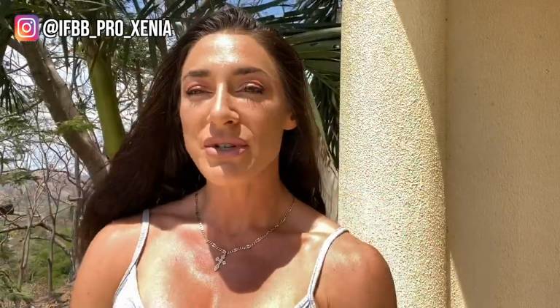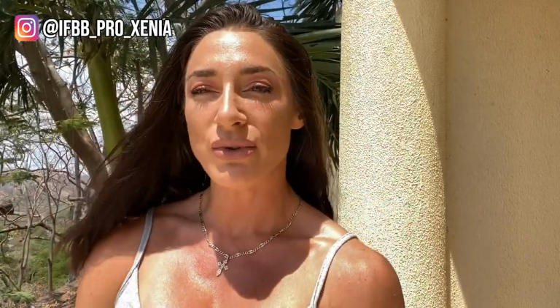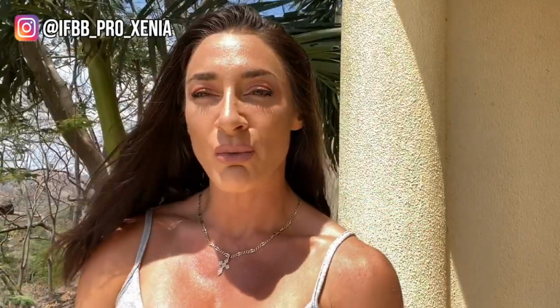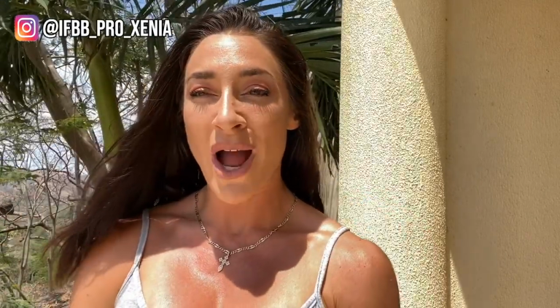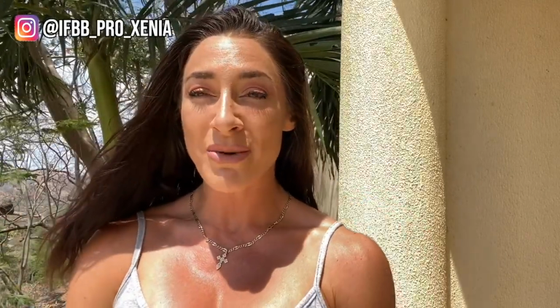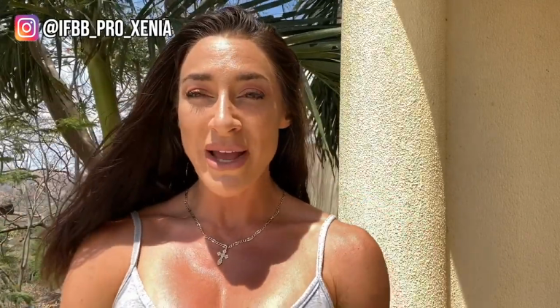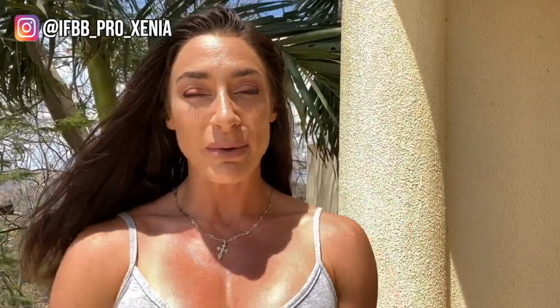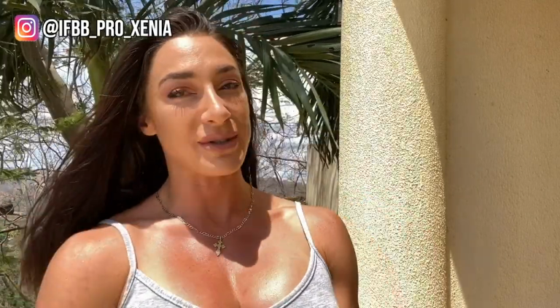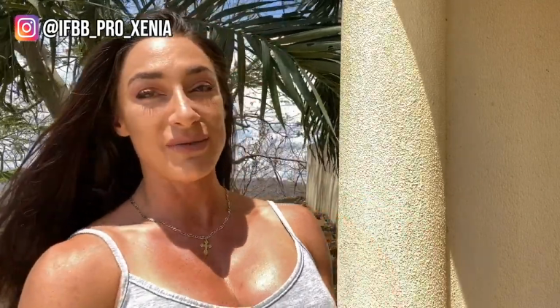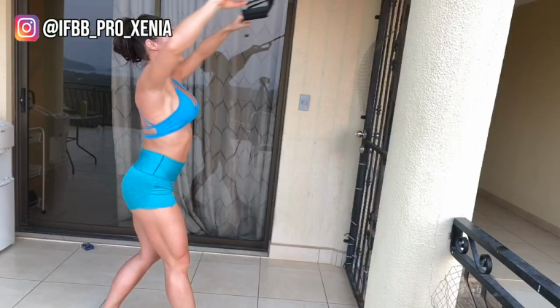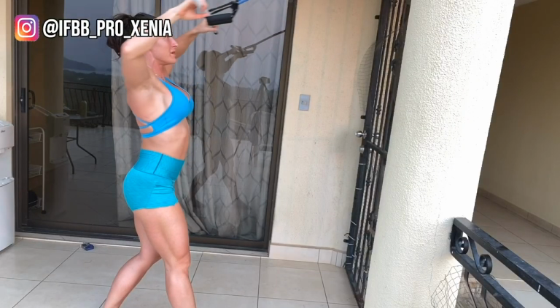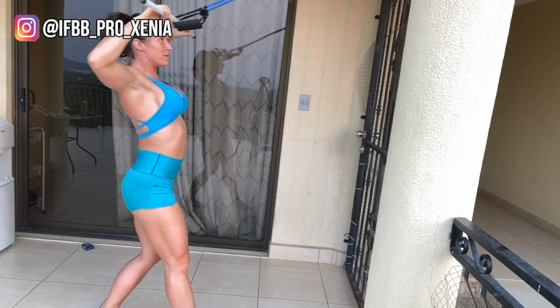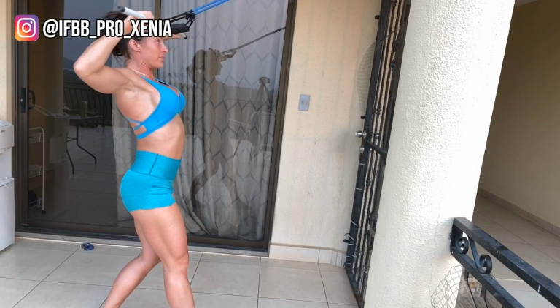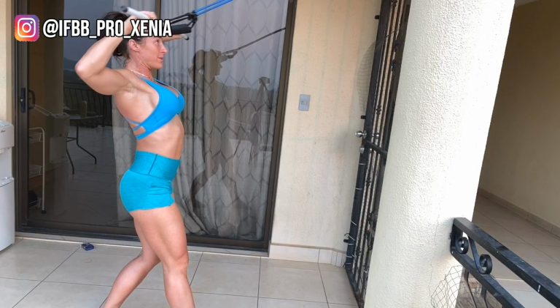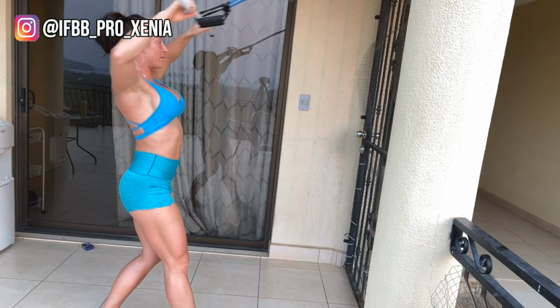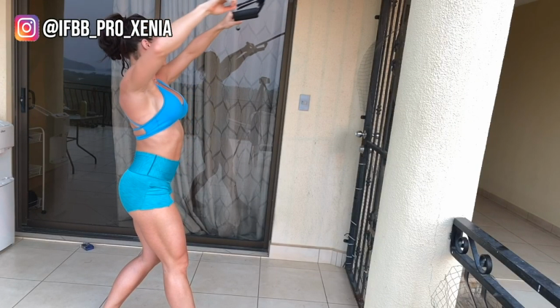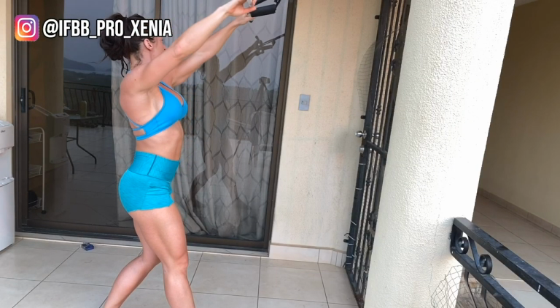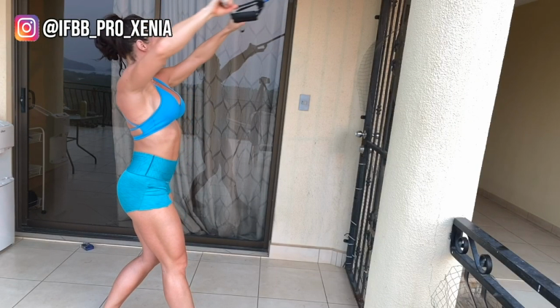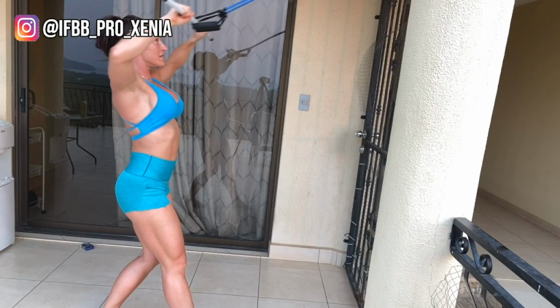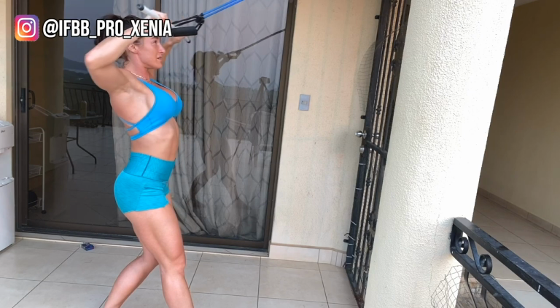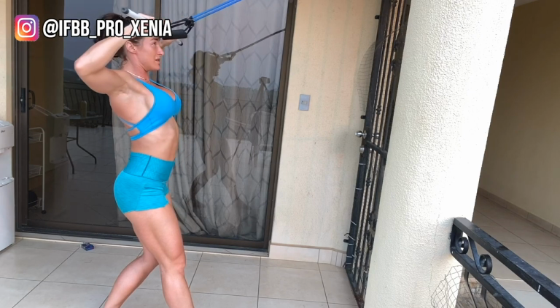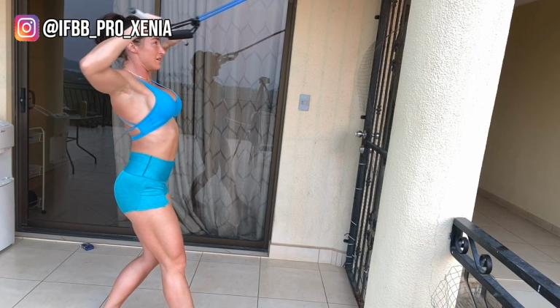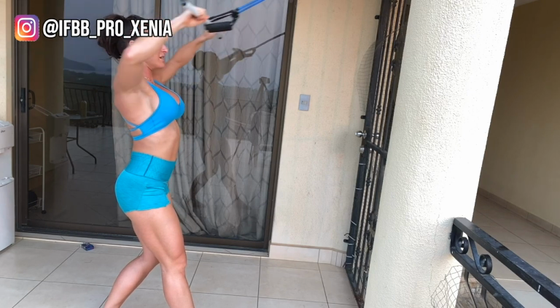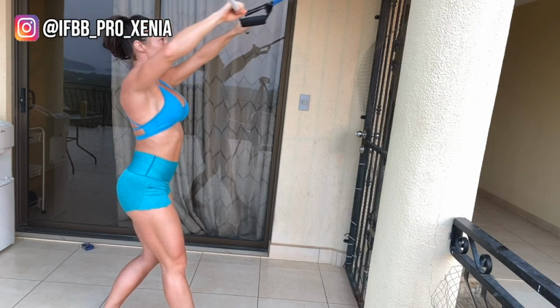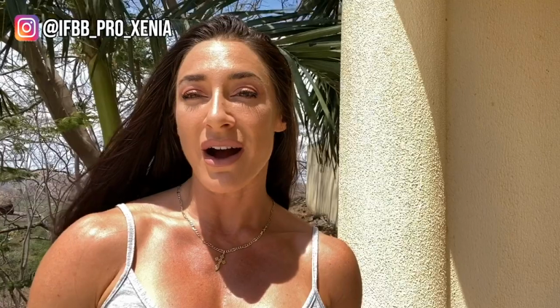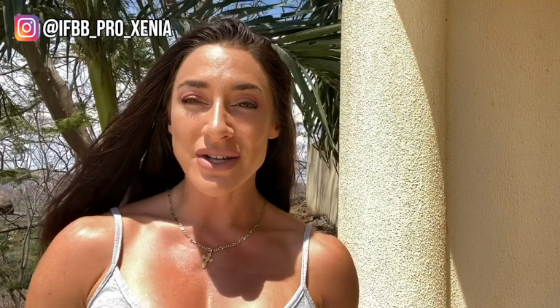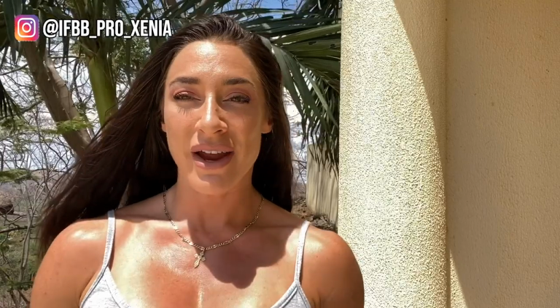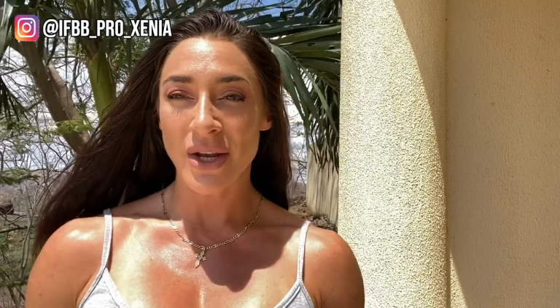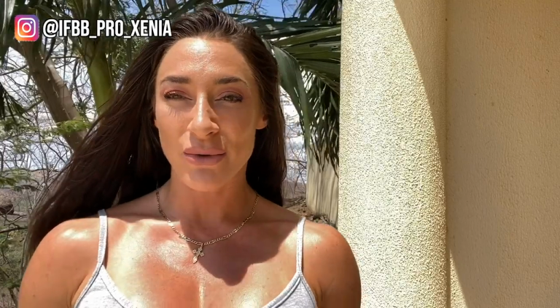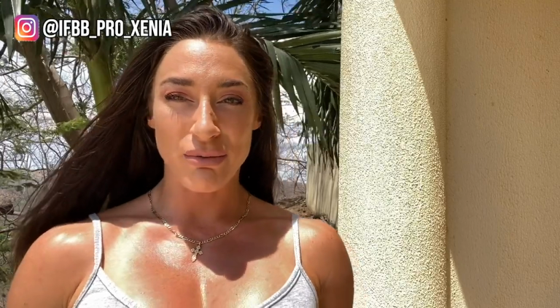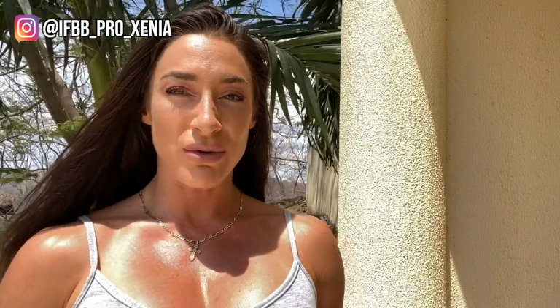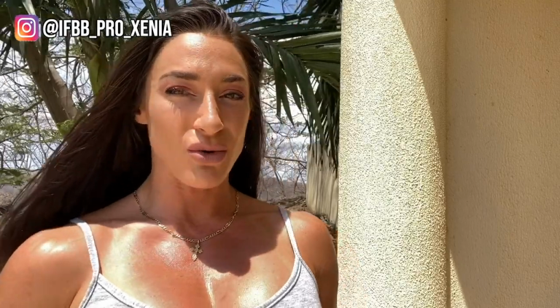Number two, wide grip face pulls — same idea as using a cable machine. Number three, underhand grip rows.